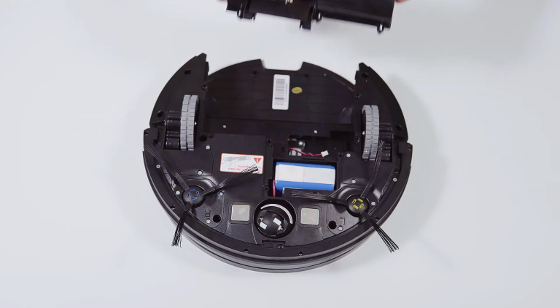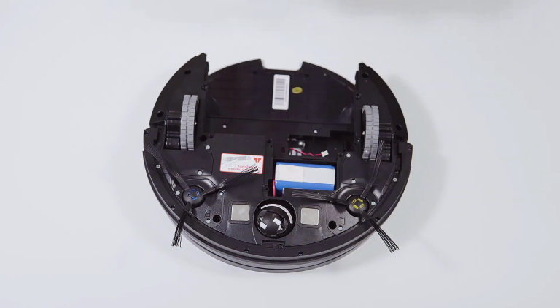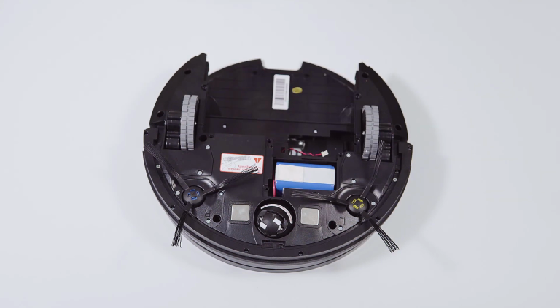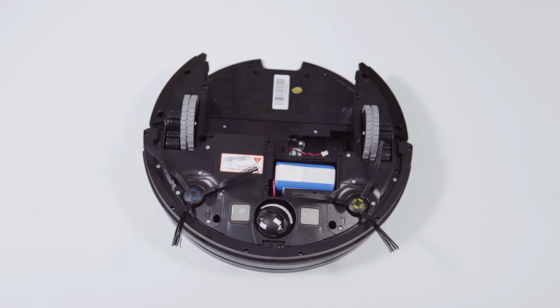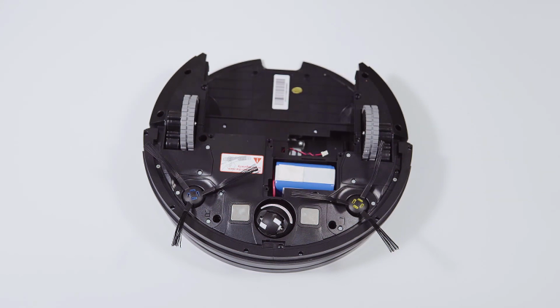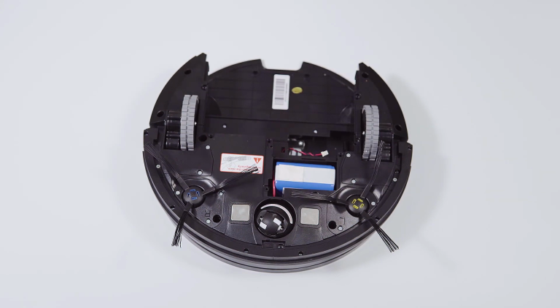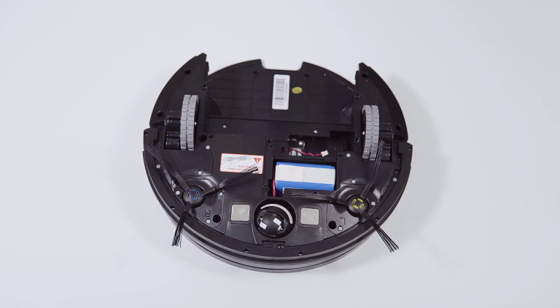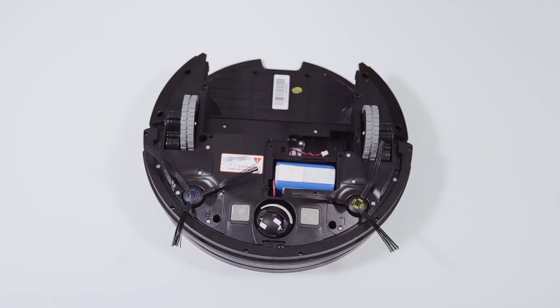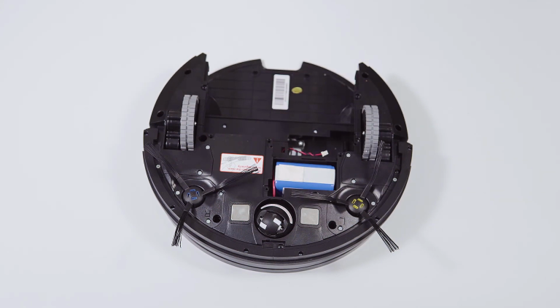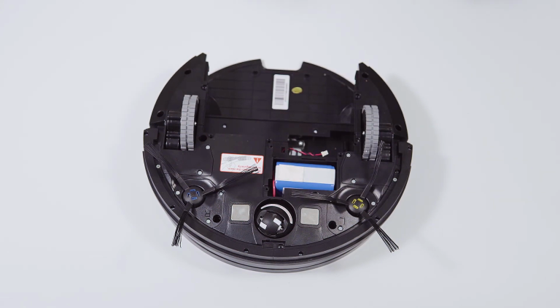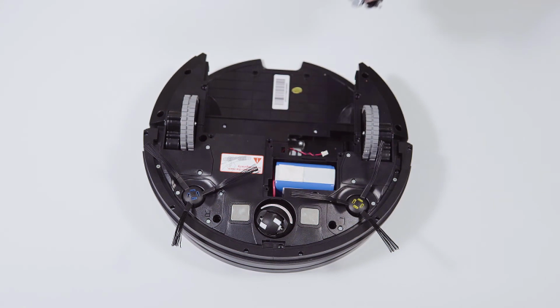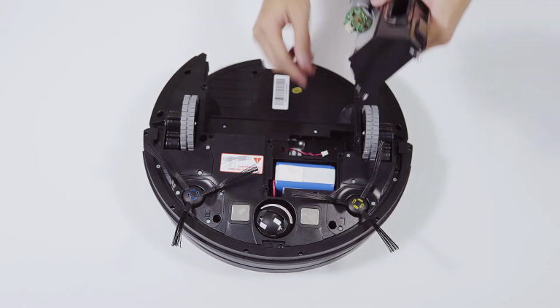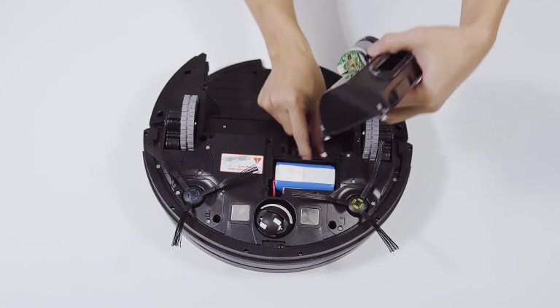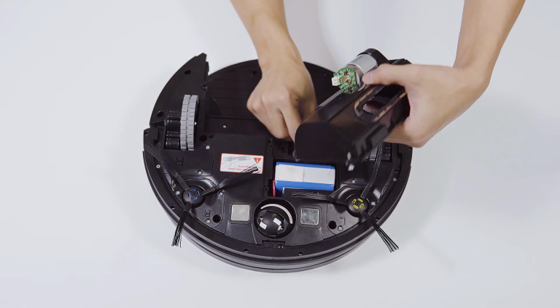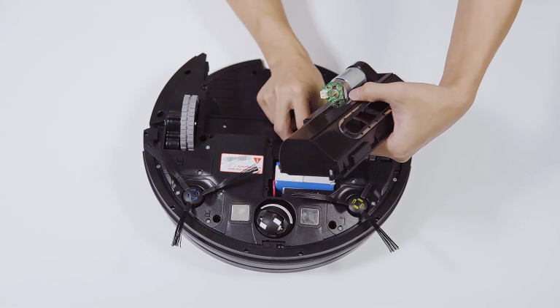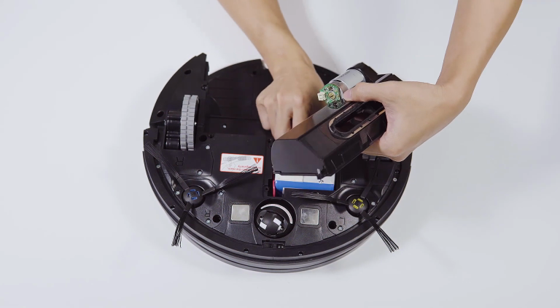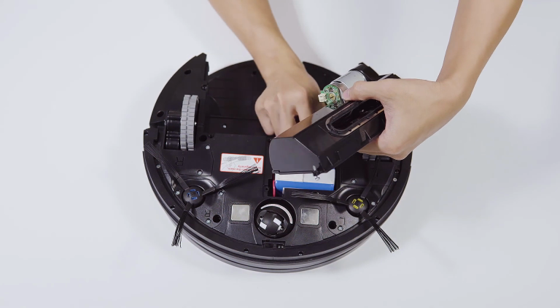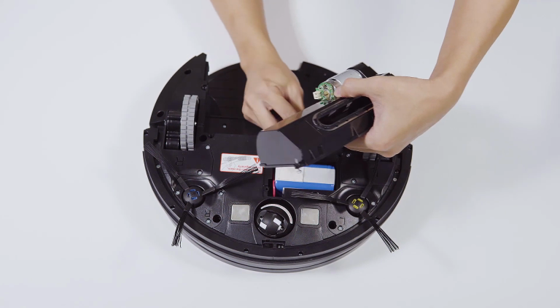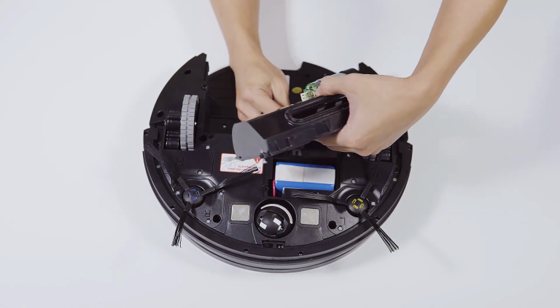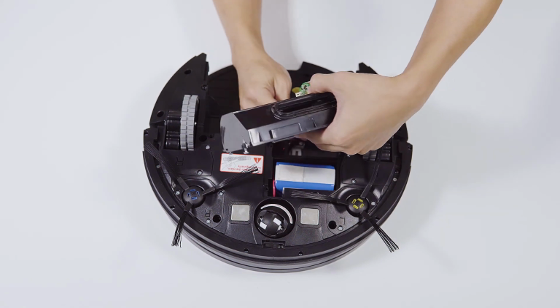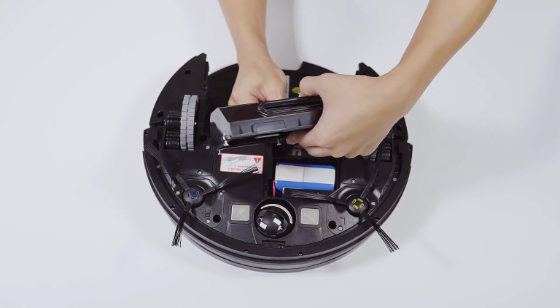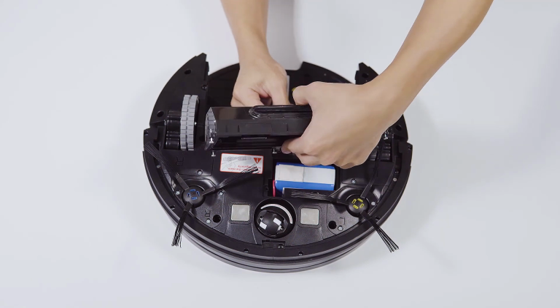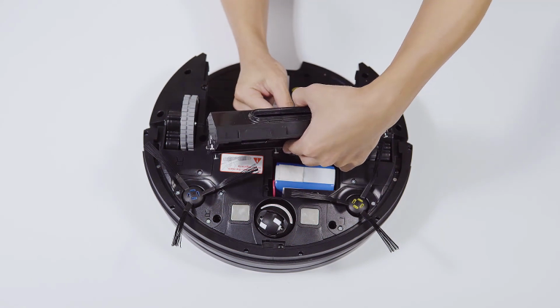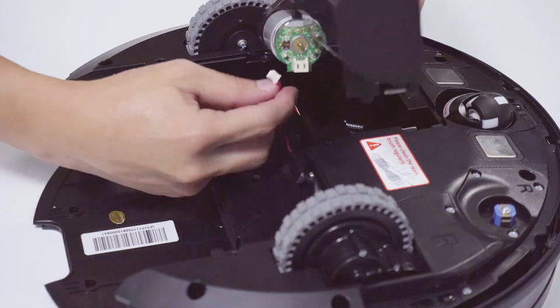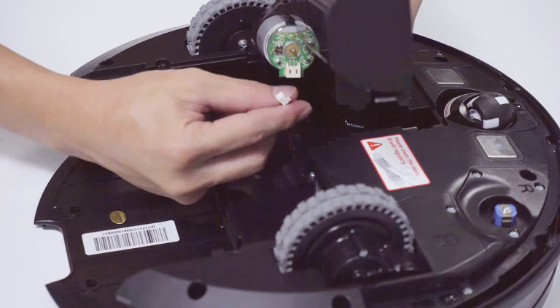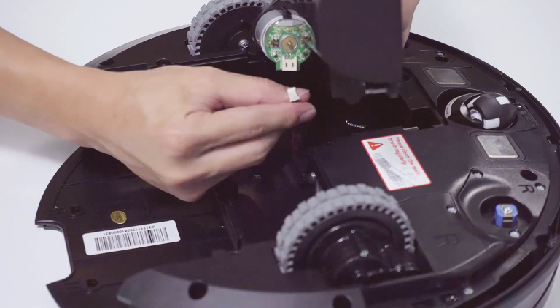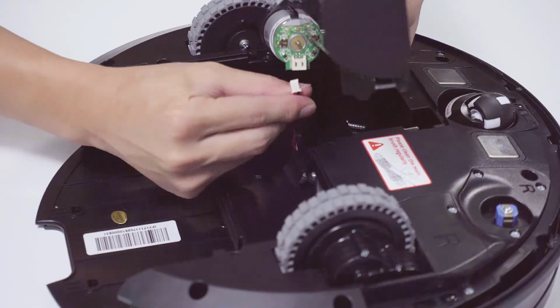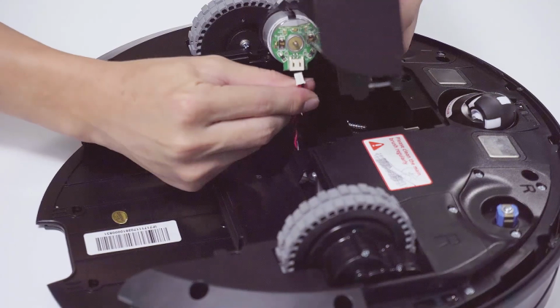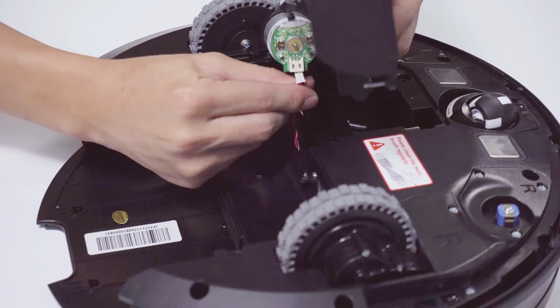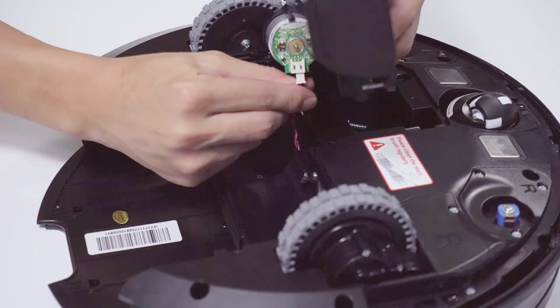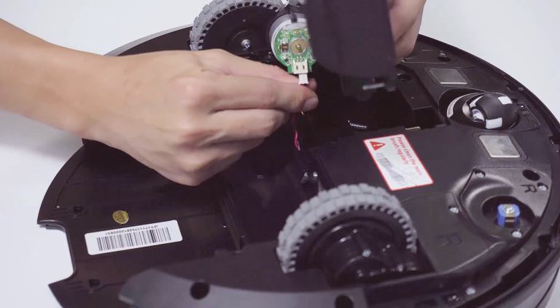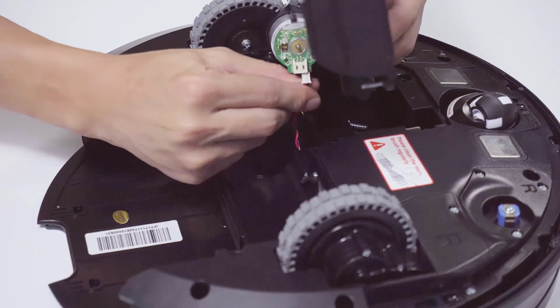How to put it back? Step 1: Connect the main brush motor to the cable terminal.